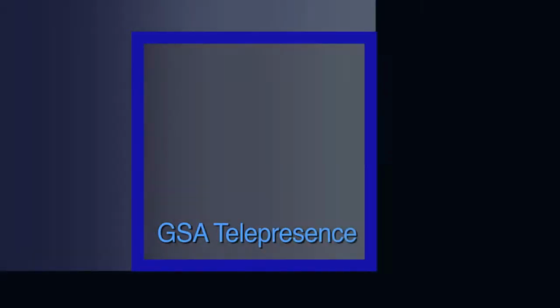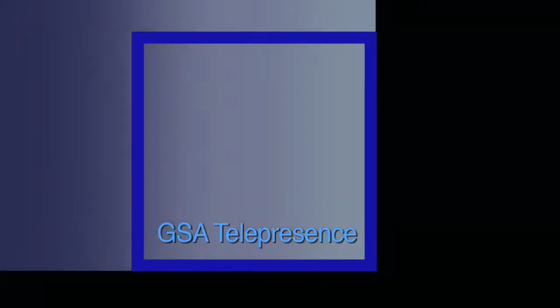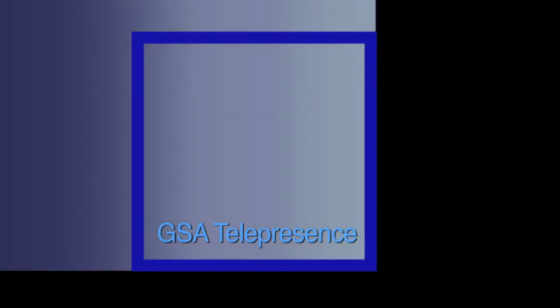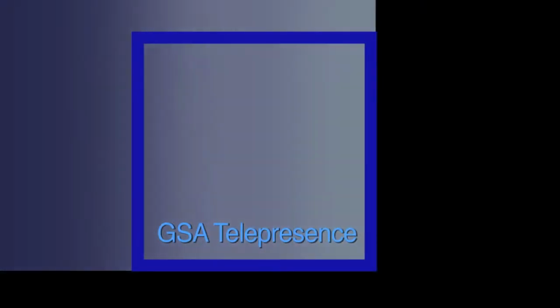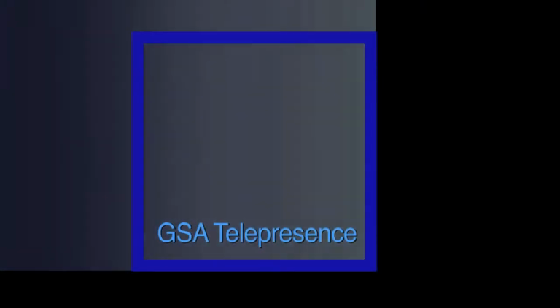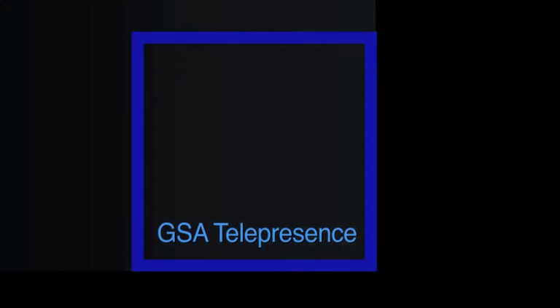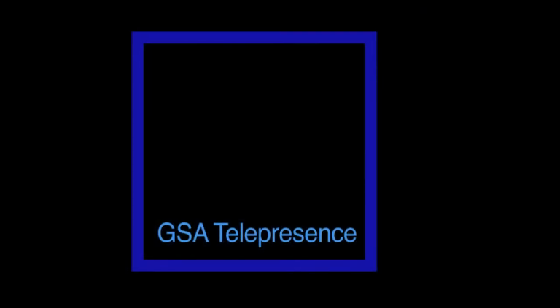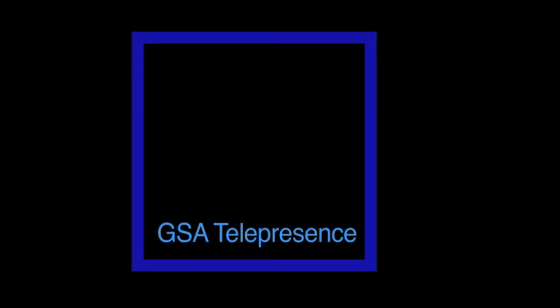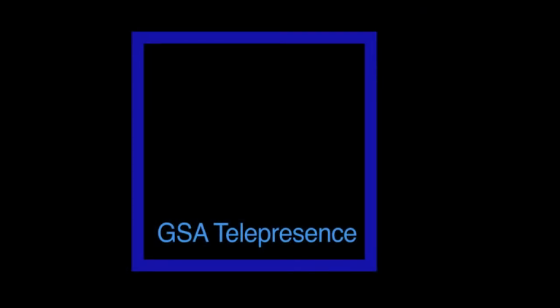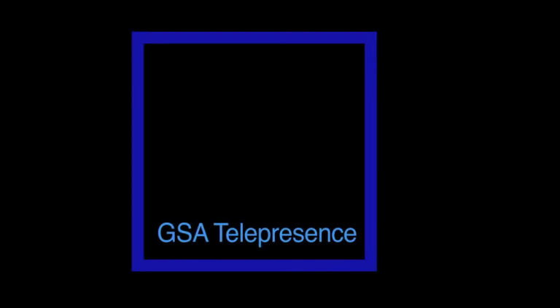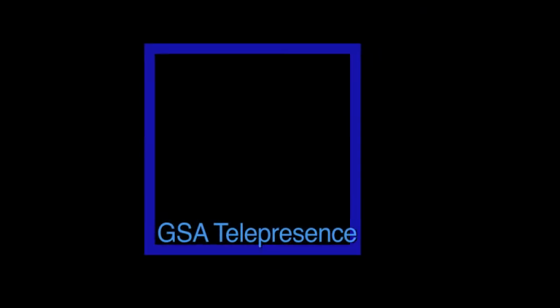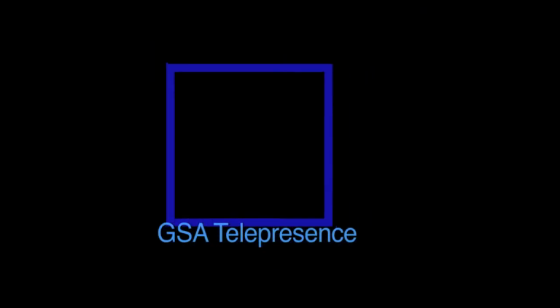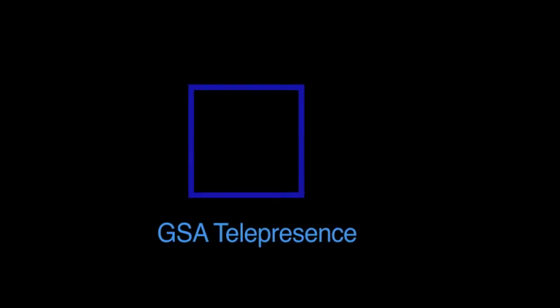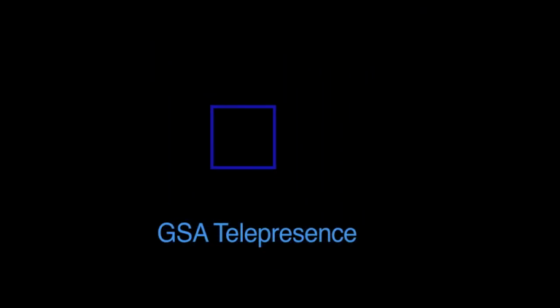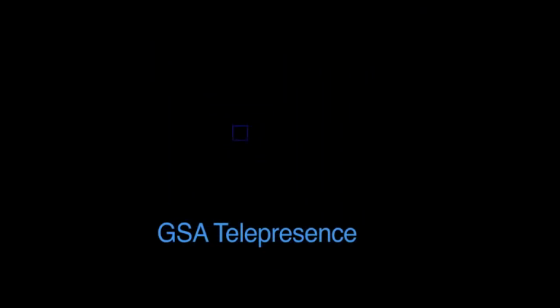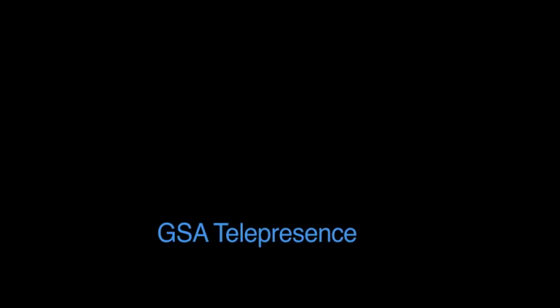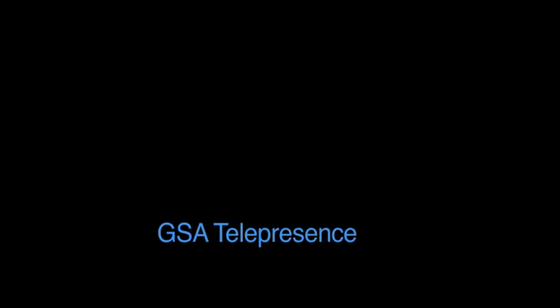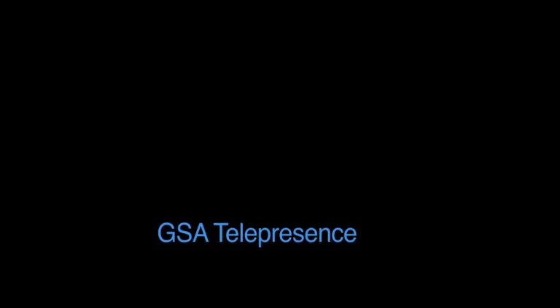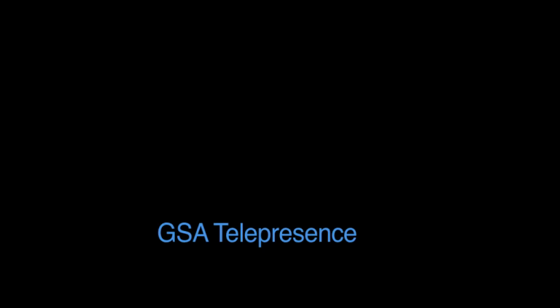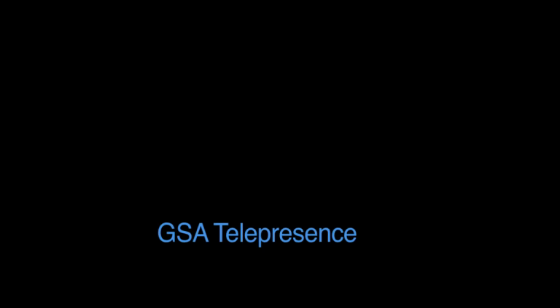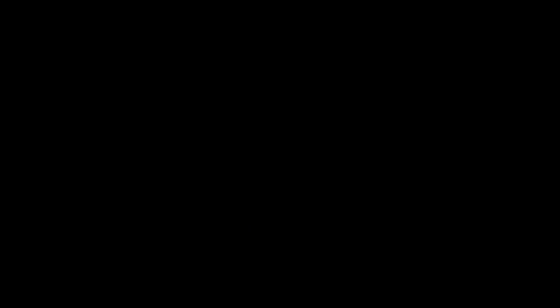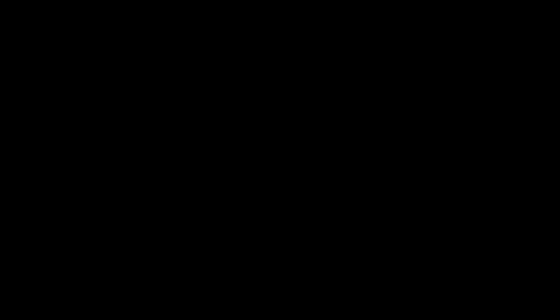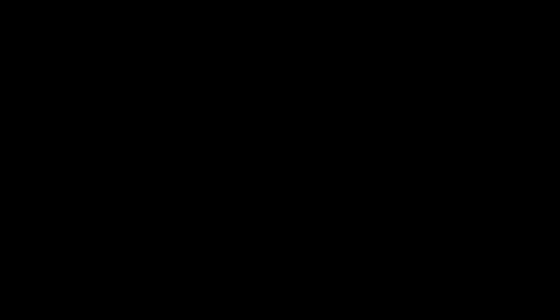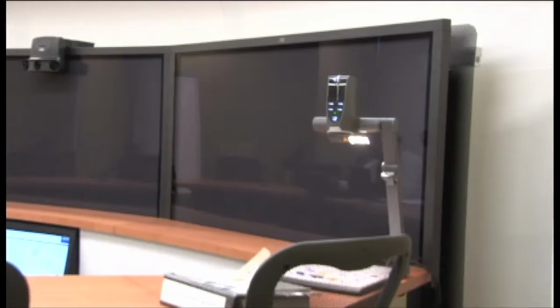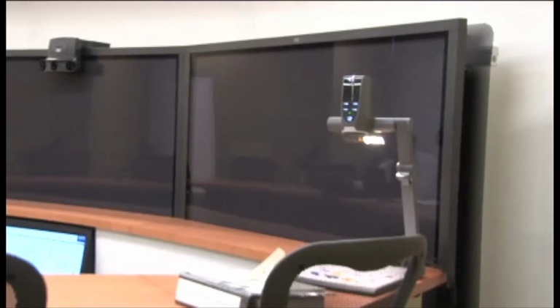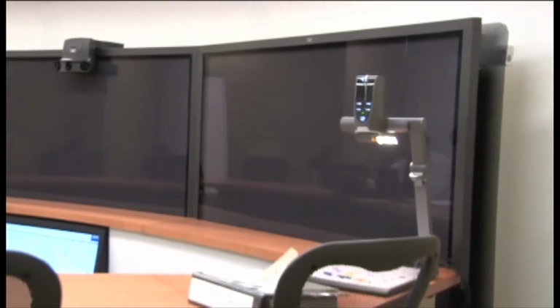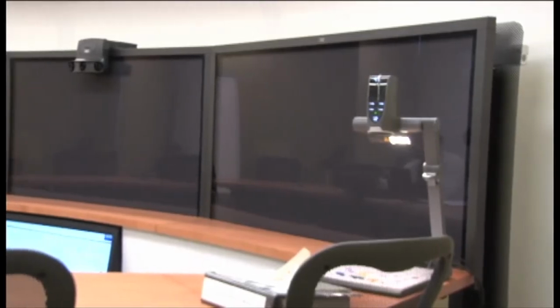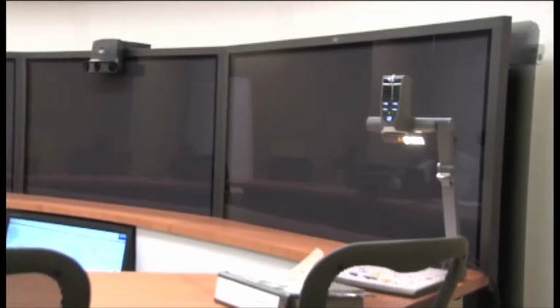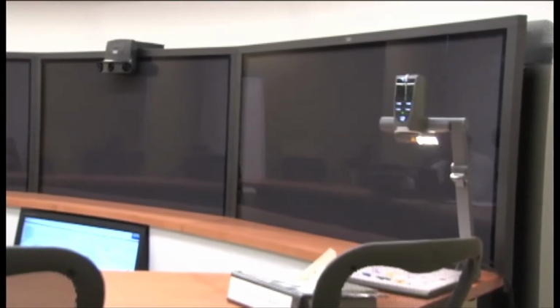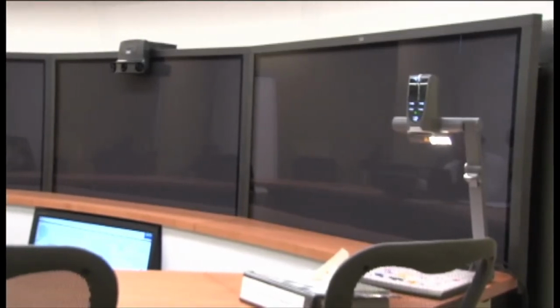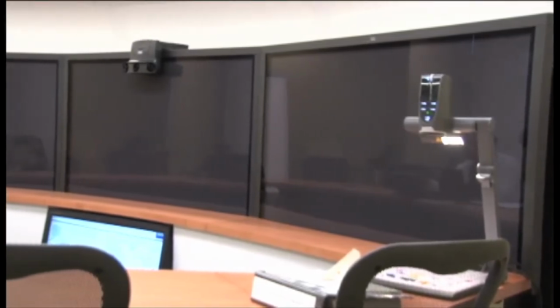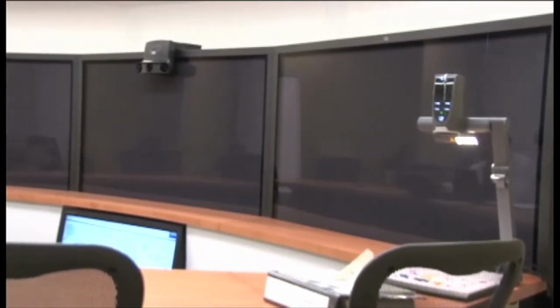Welcome to GSA Telepresence. I want to walk you through the basics of how to use the system. First, let's look at what's in the room.